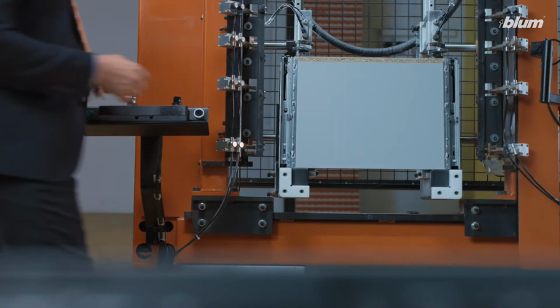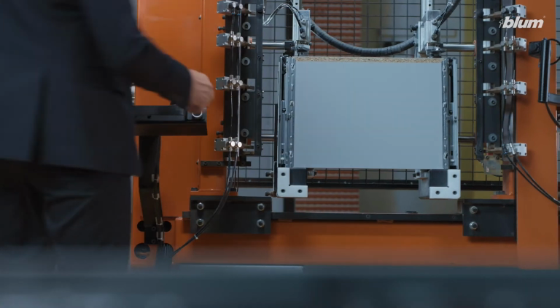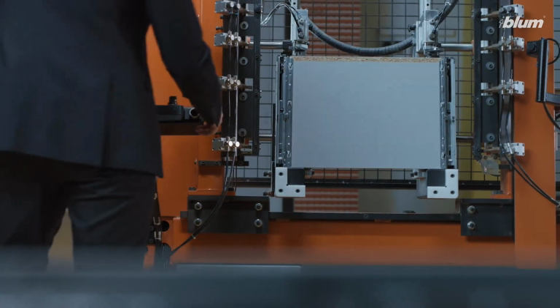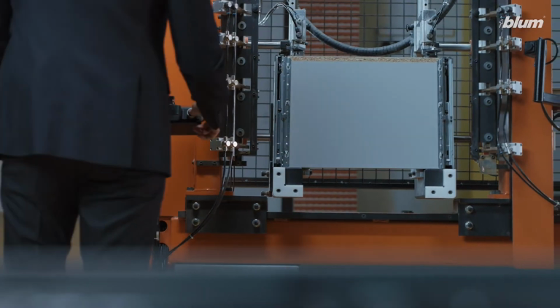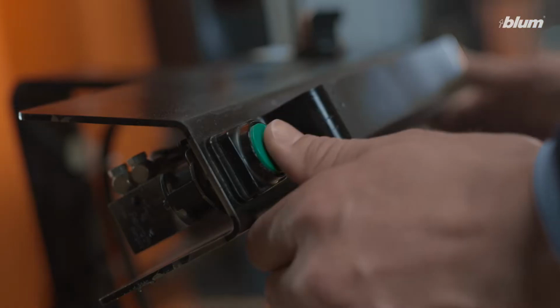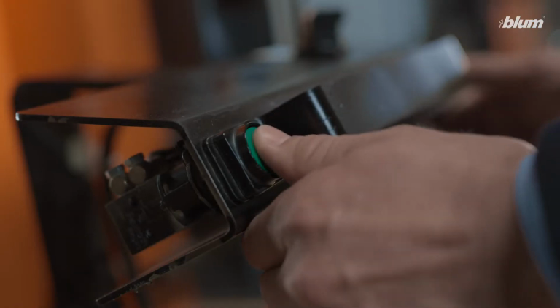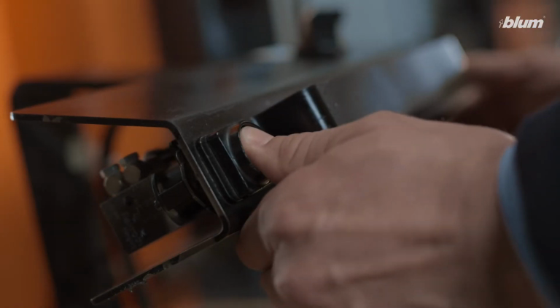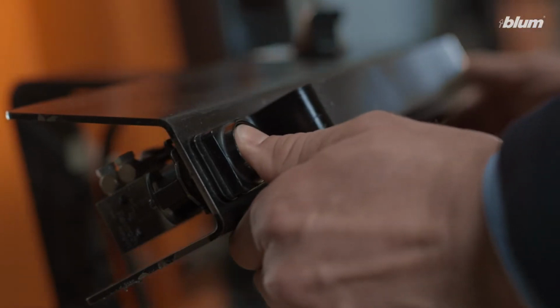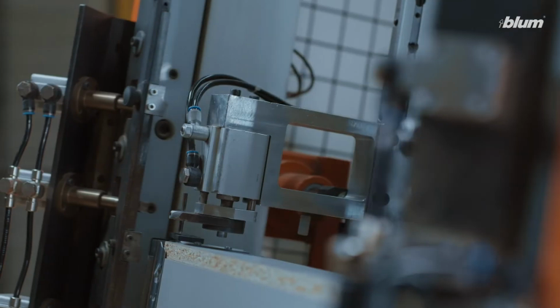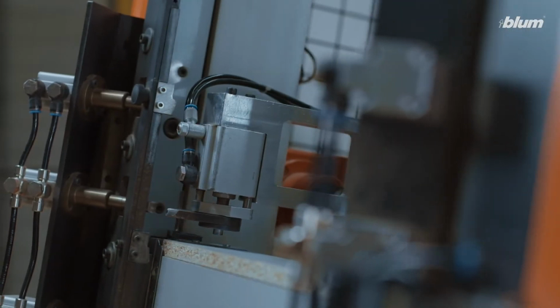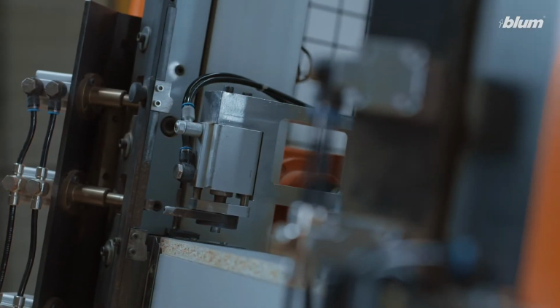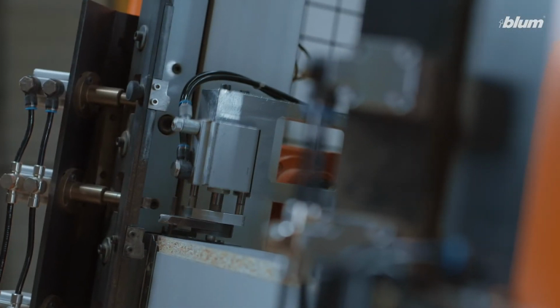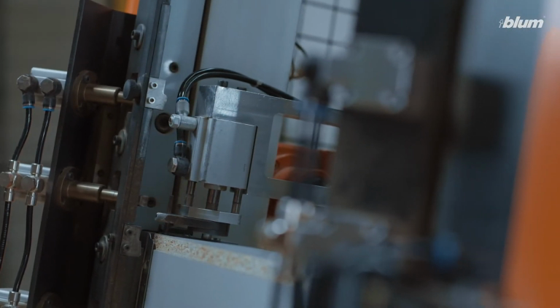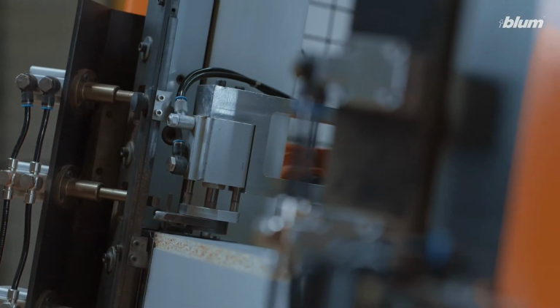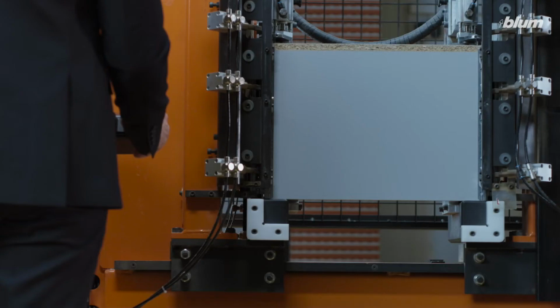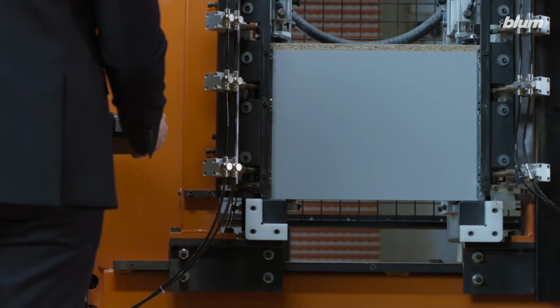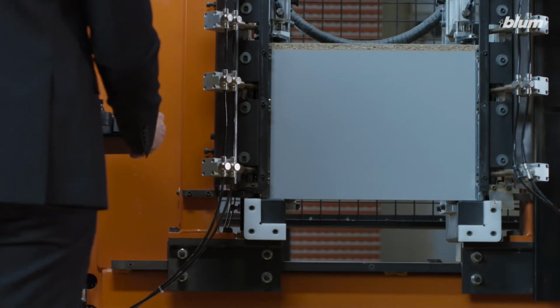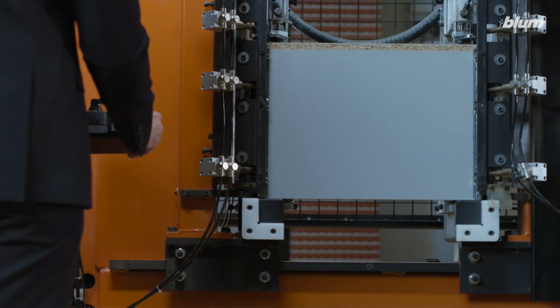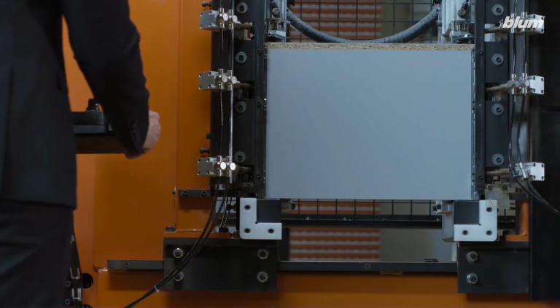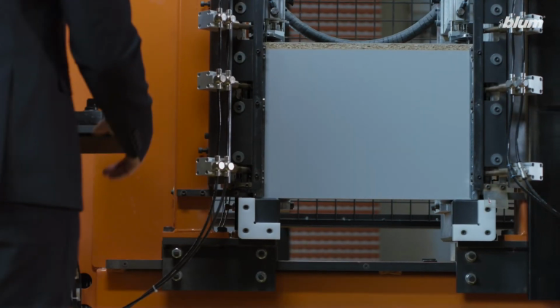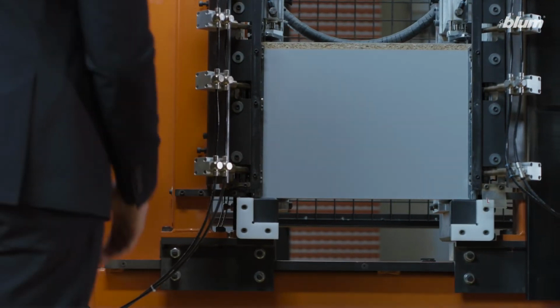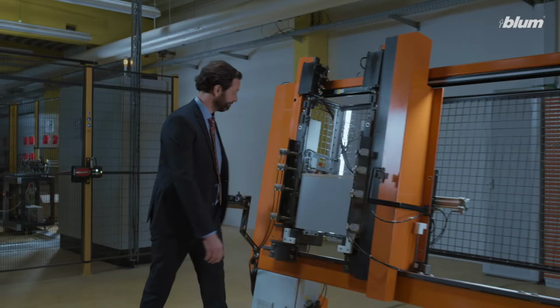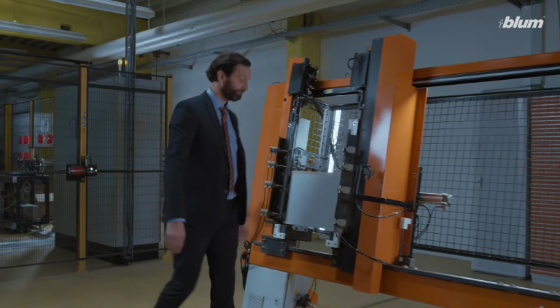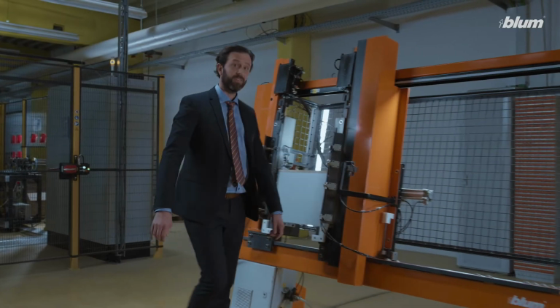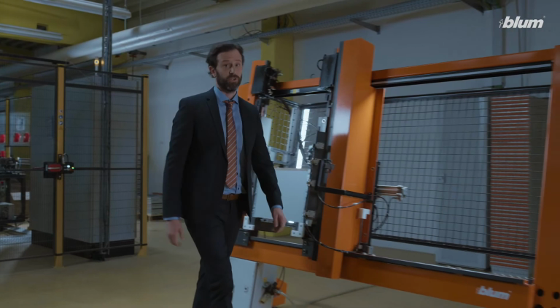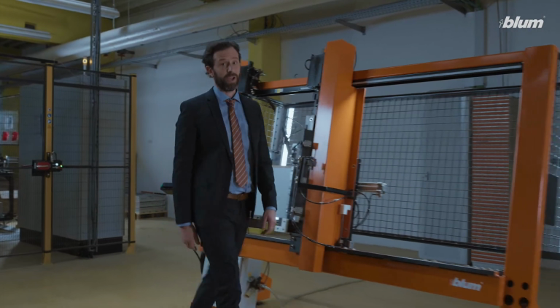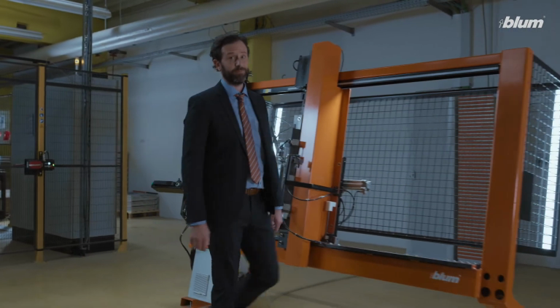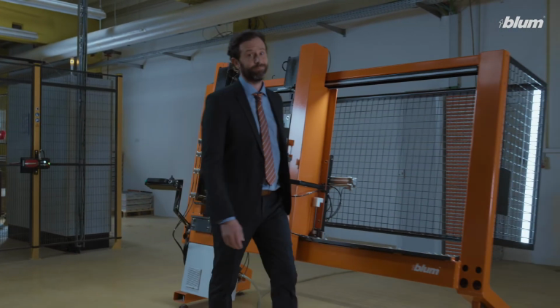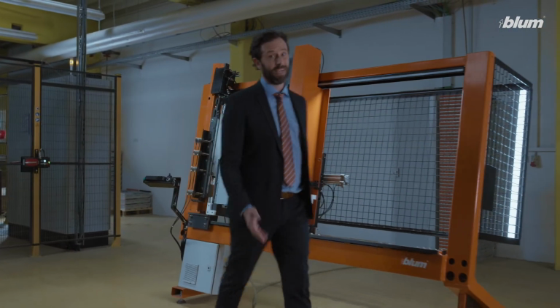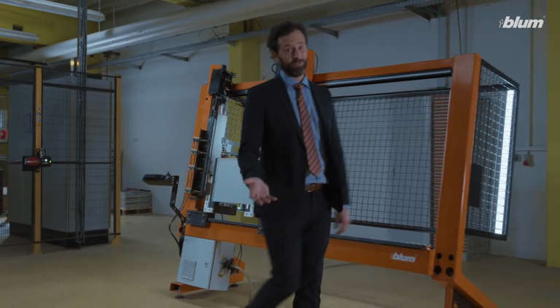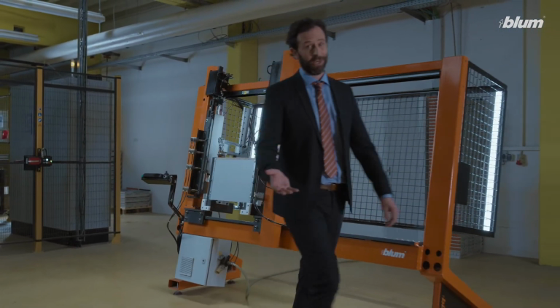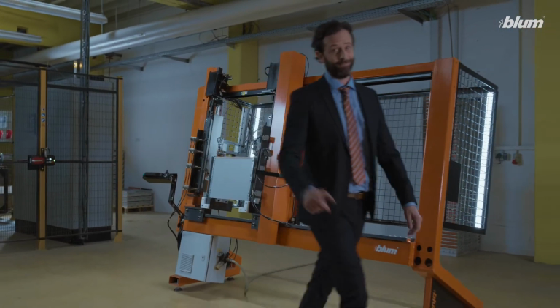Now all that's missing is a box assembly at the press of a button, right? You're right — and we've got it.